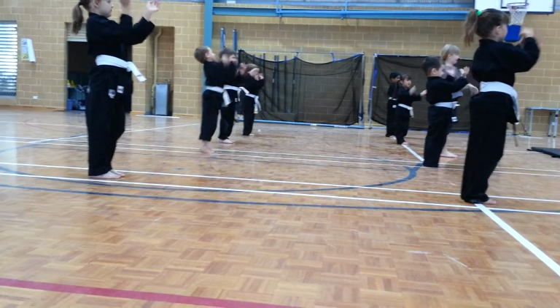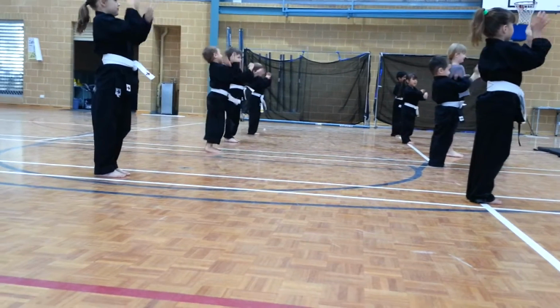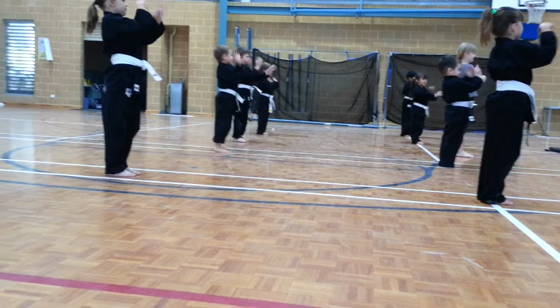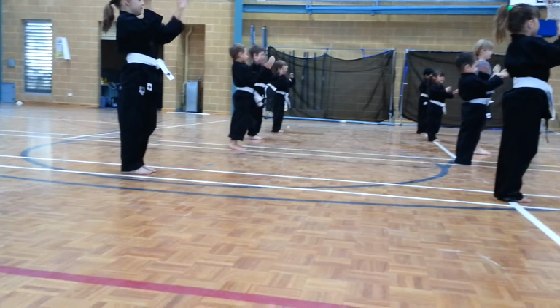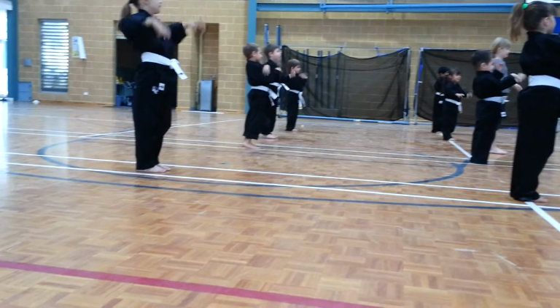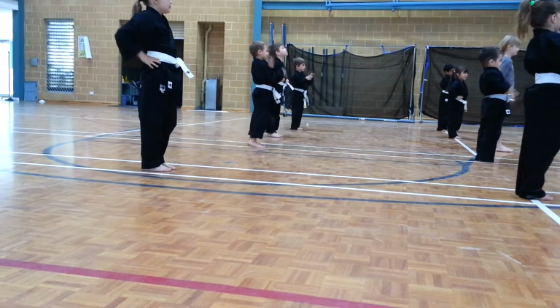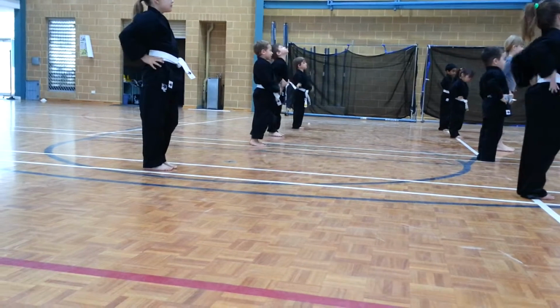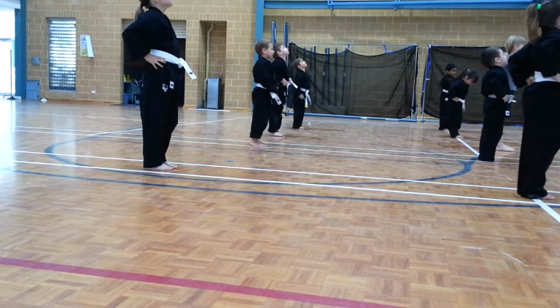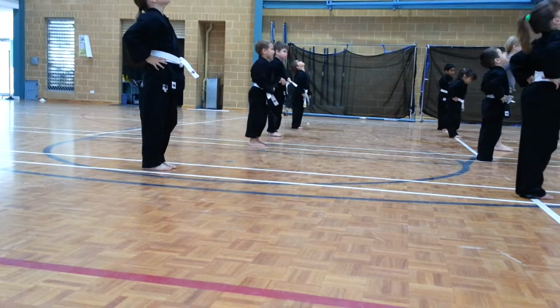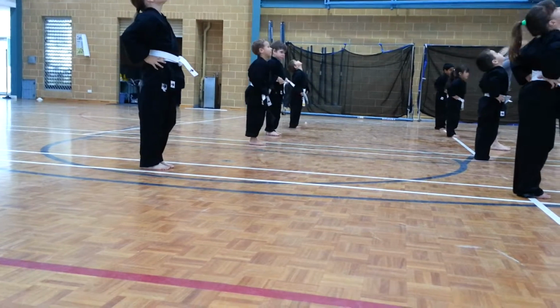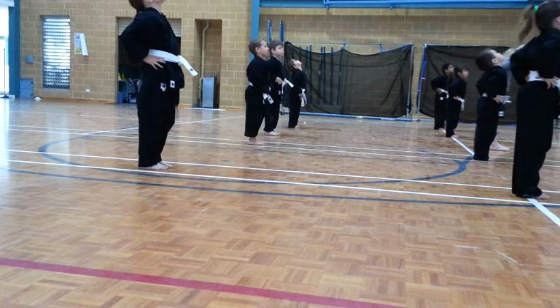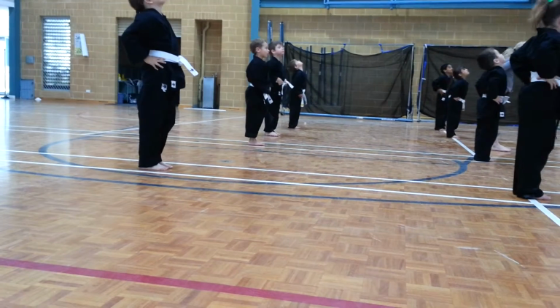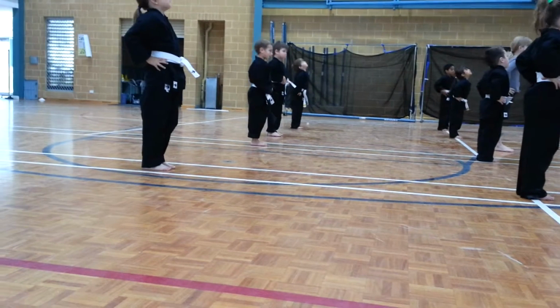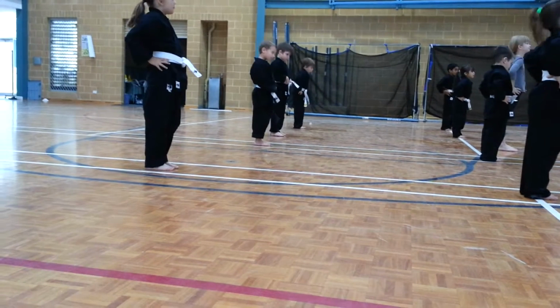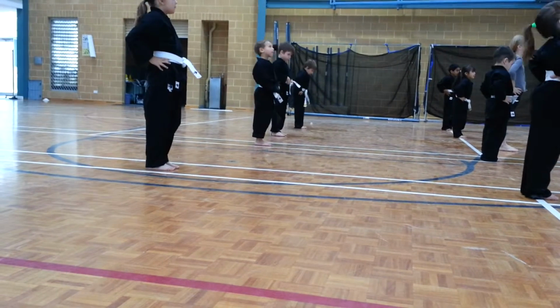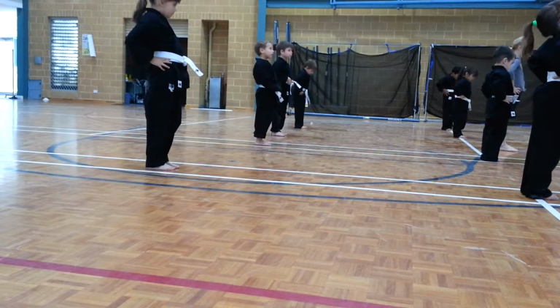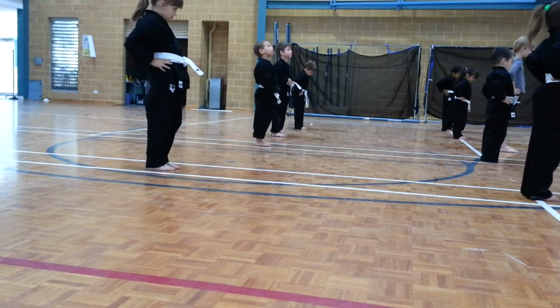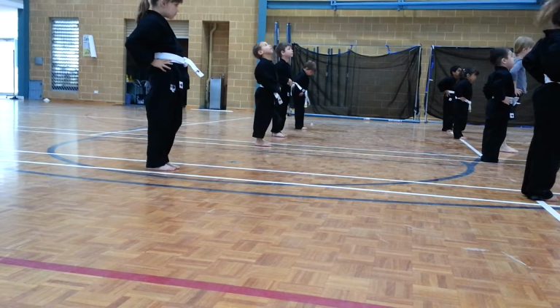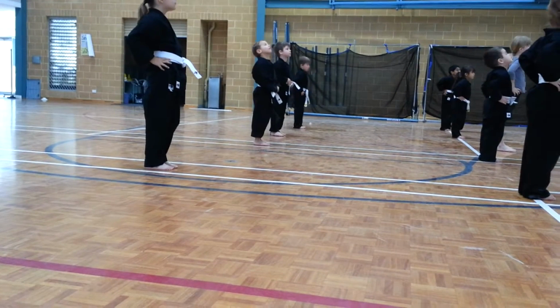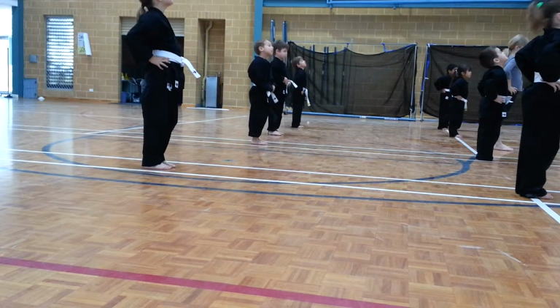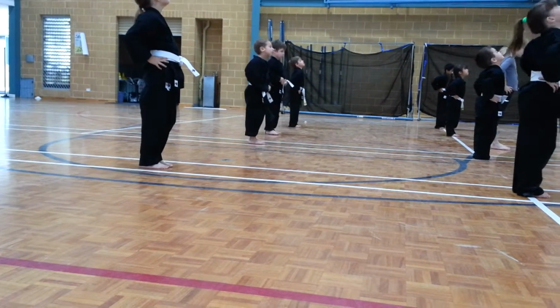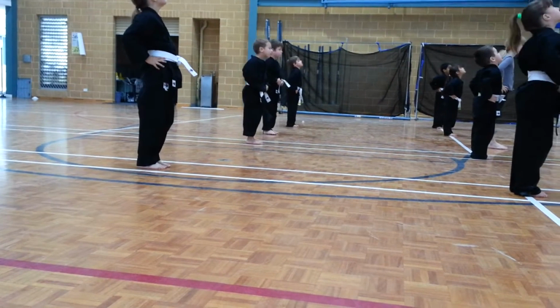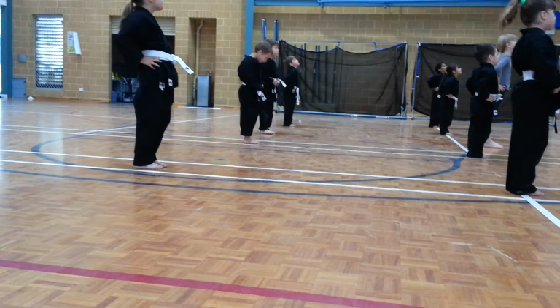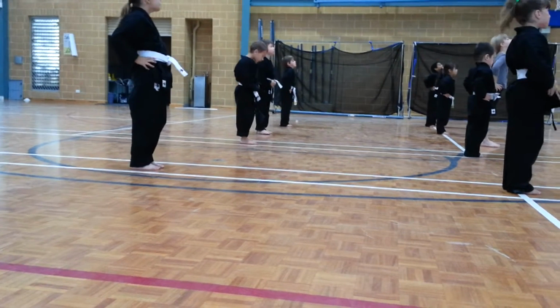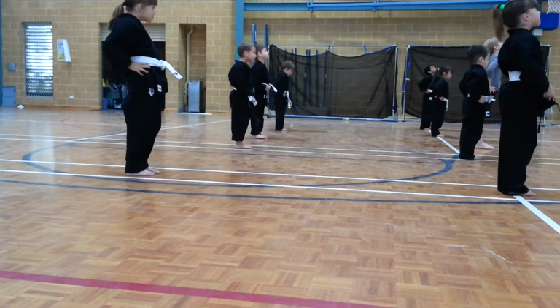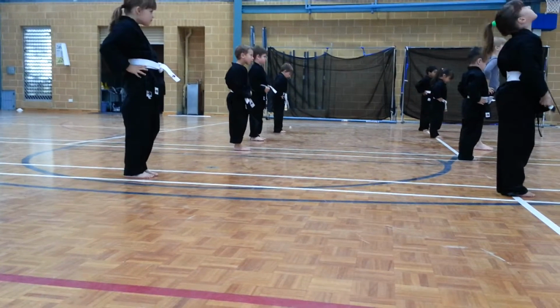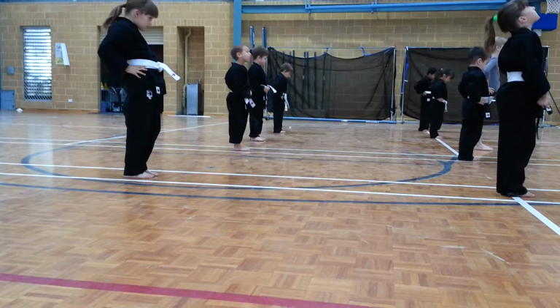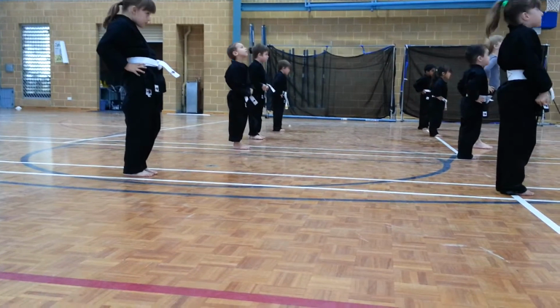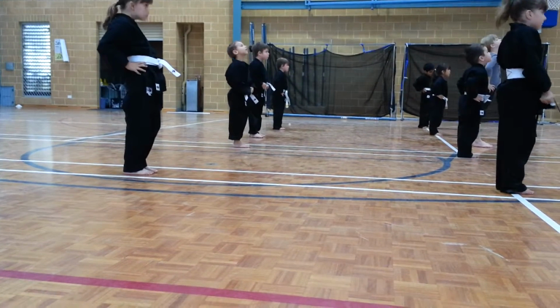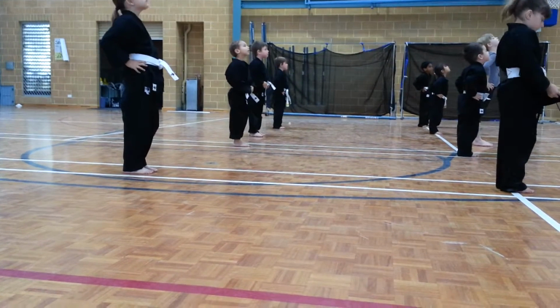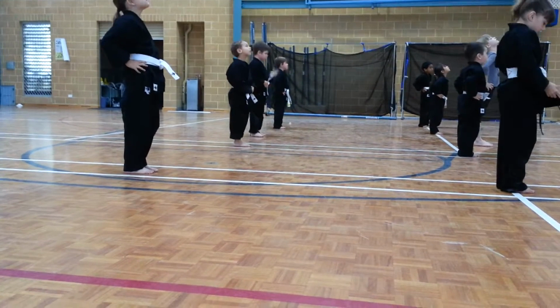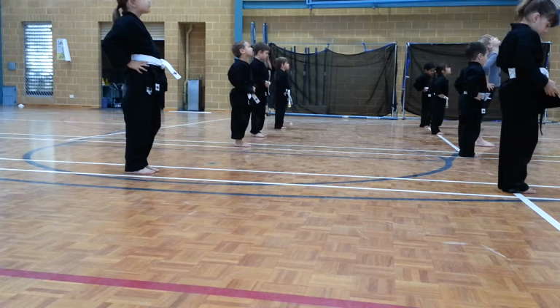Hands to the hips. Head forward, middle, back, middle. Forward, middle, back, middle. Forward, middle, back, middle.